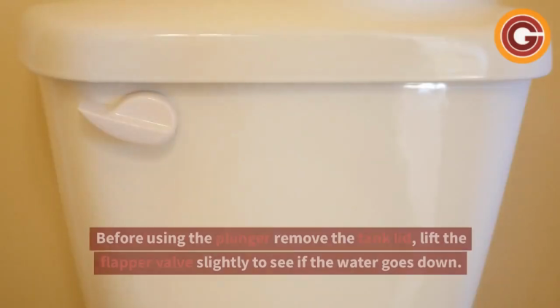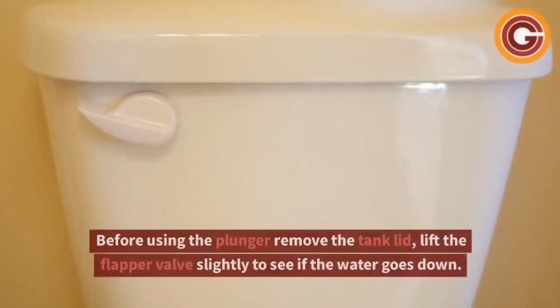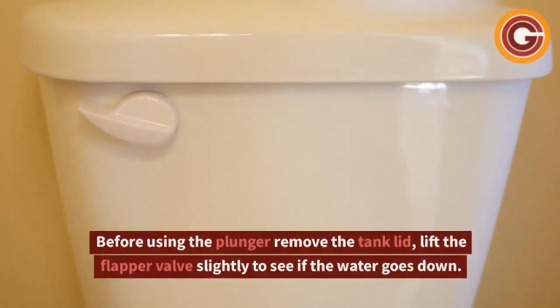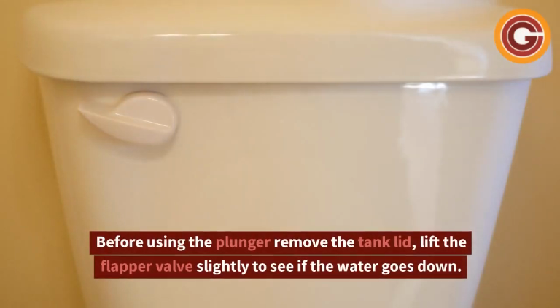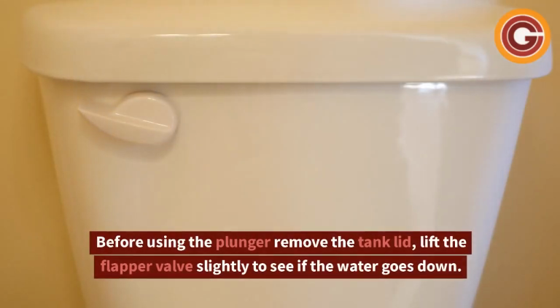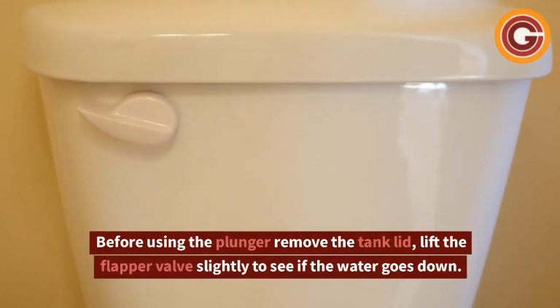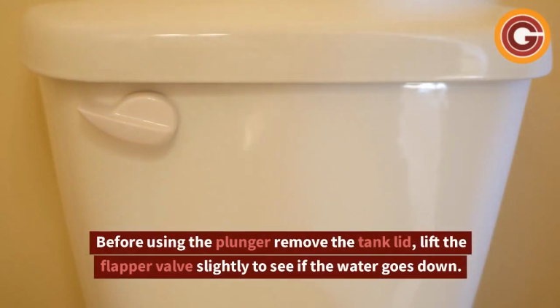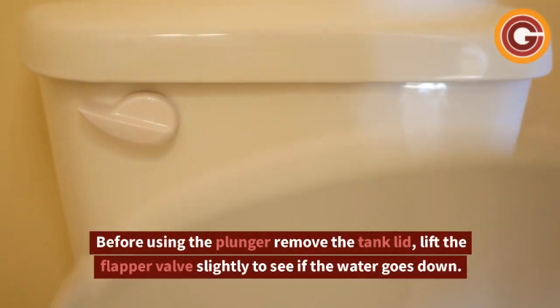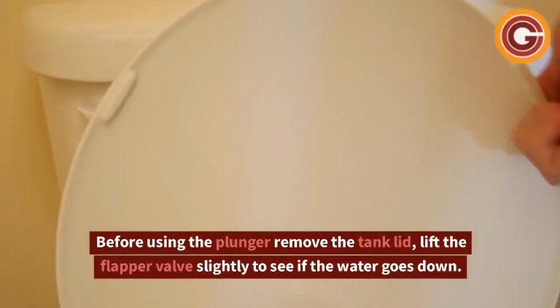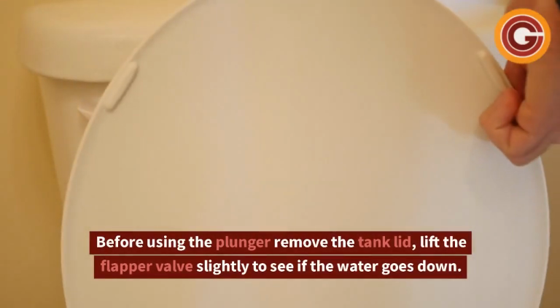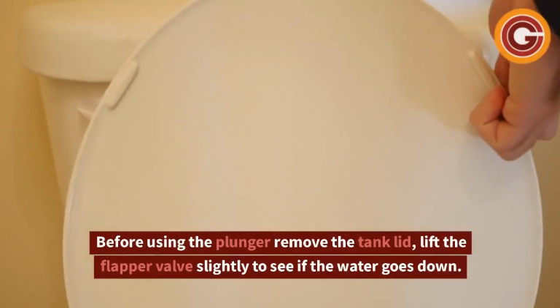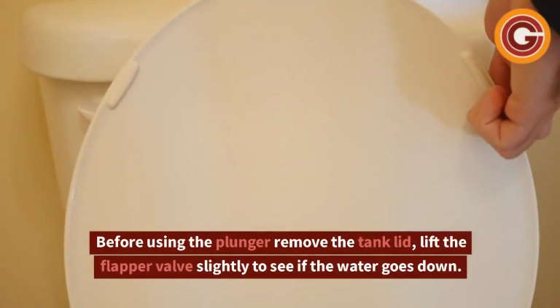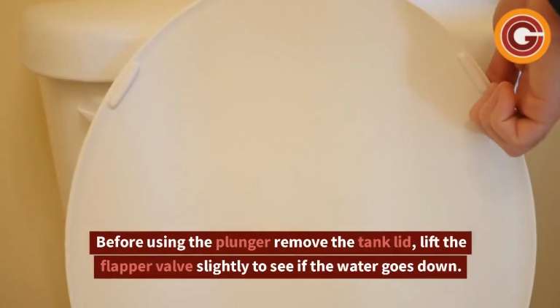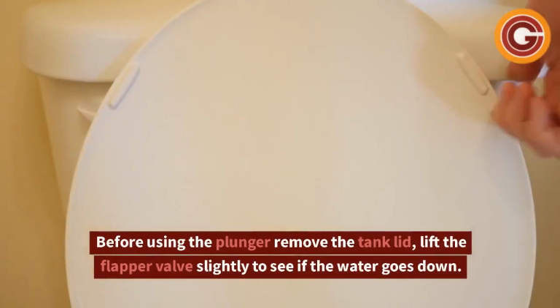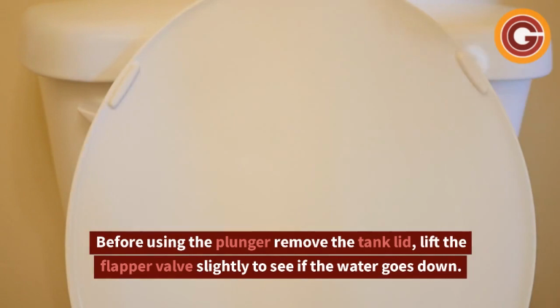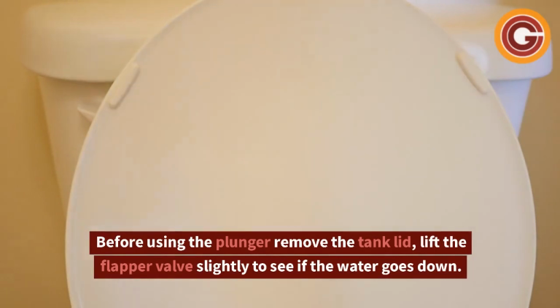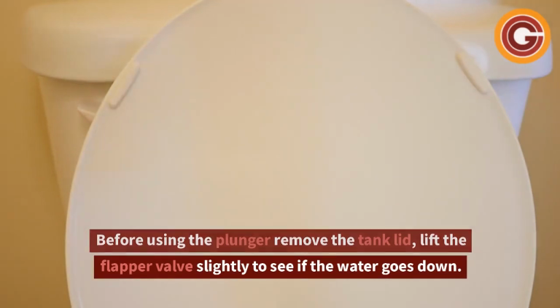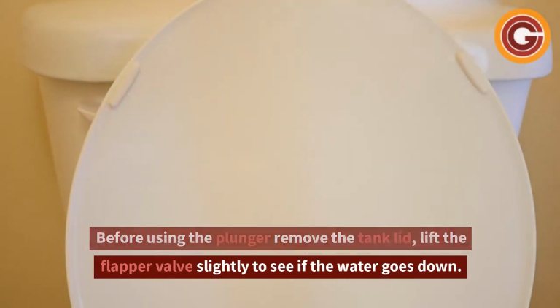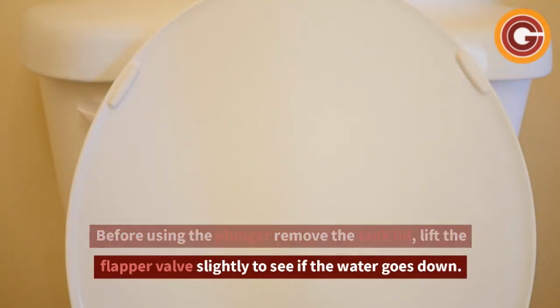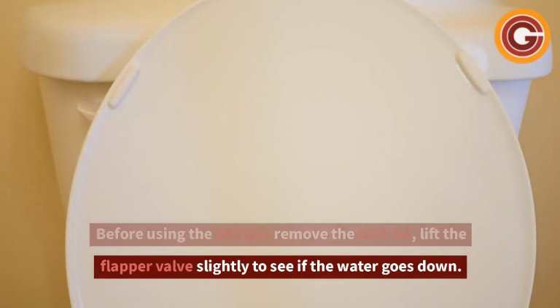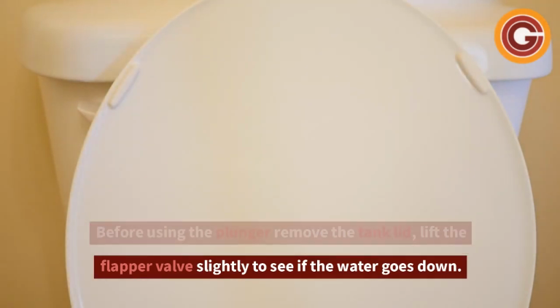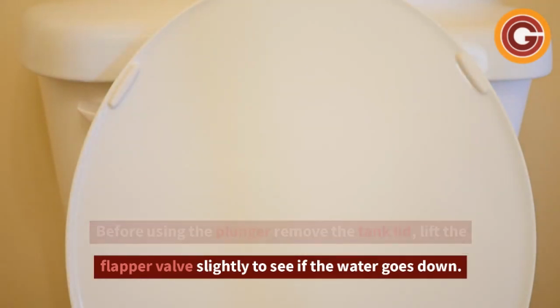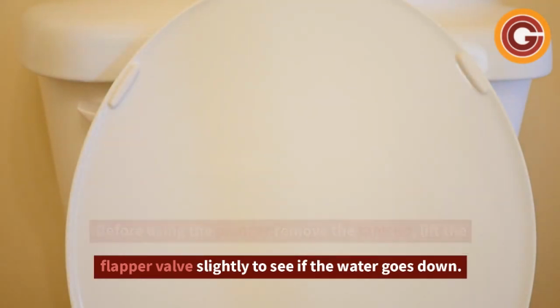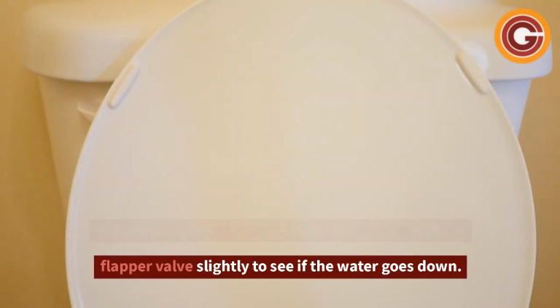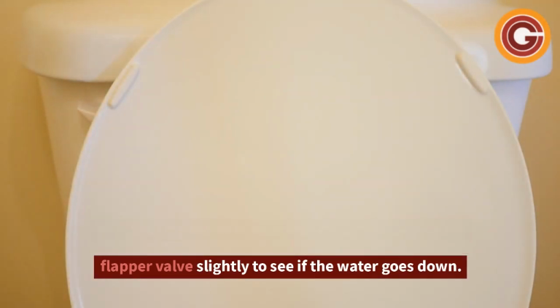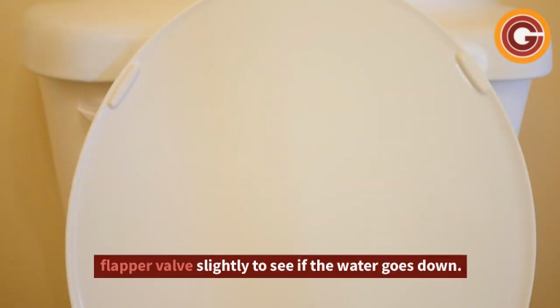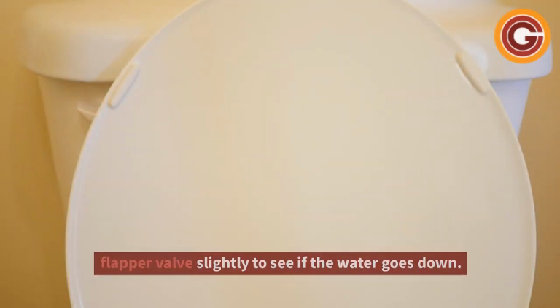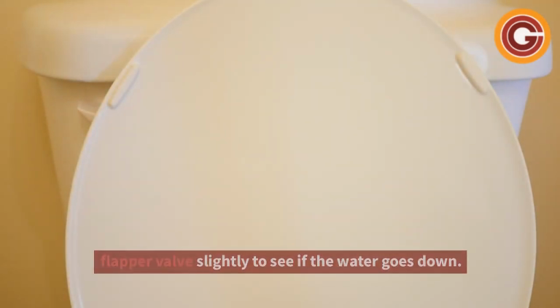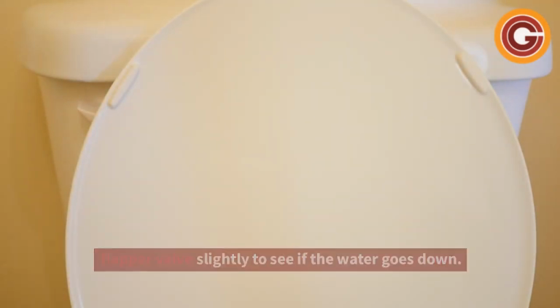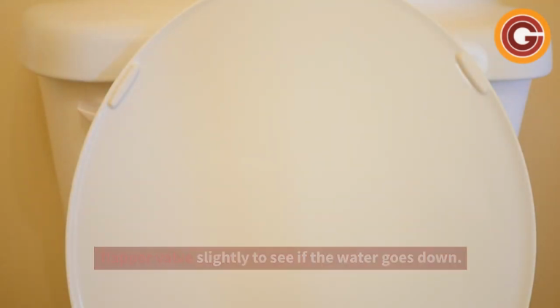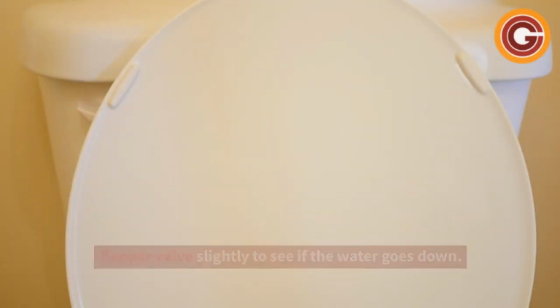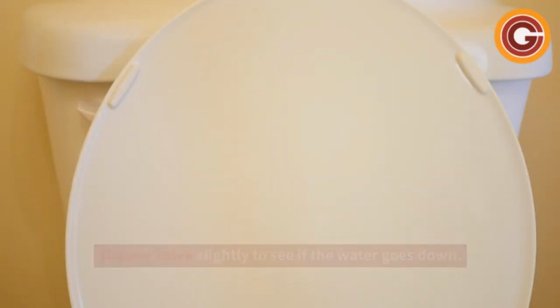Before using the plunger, remove the tank lid and lift the flapper valve slightly to see if the water goes down.